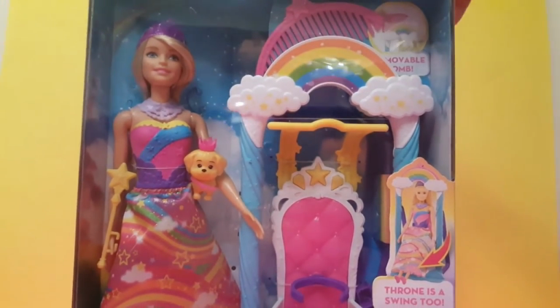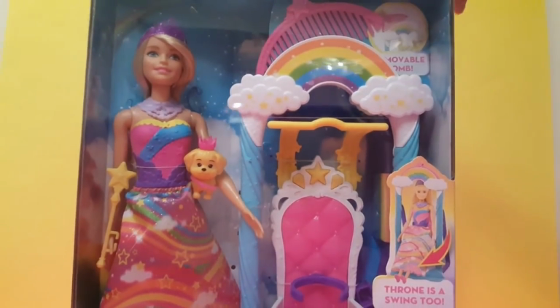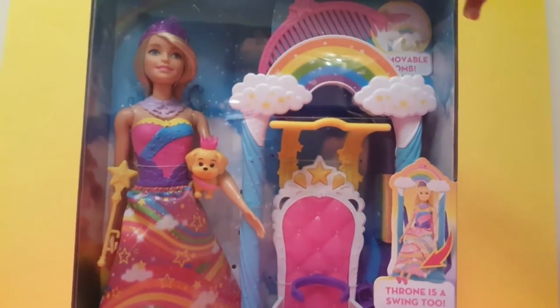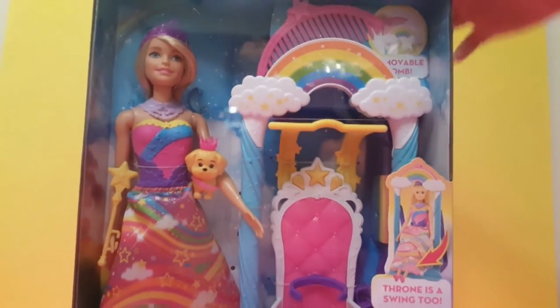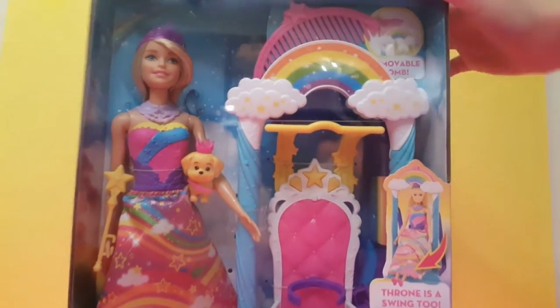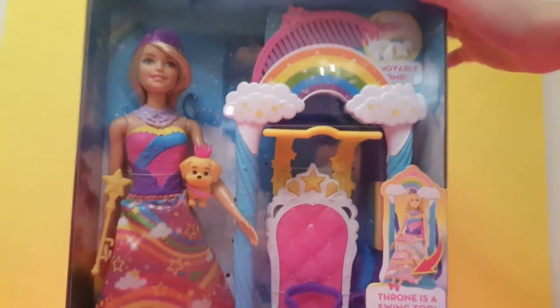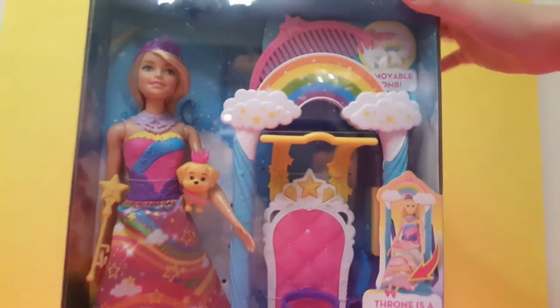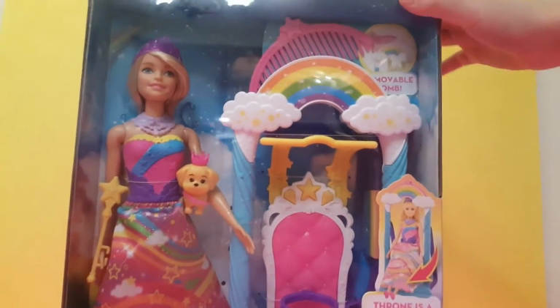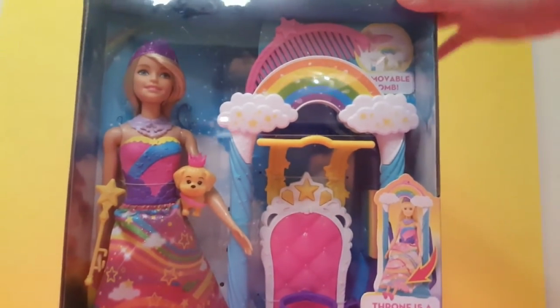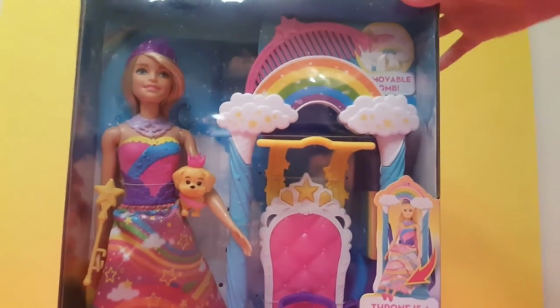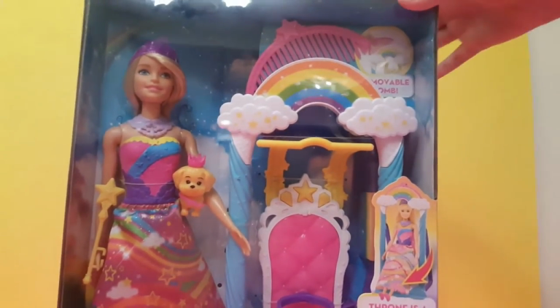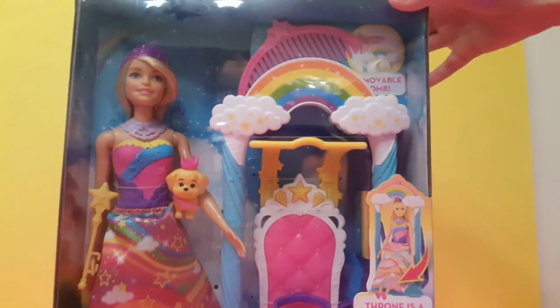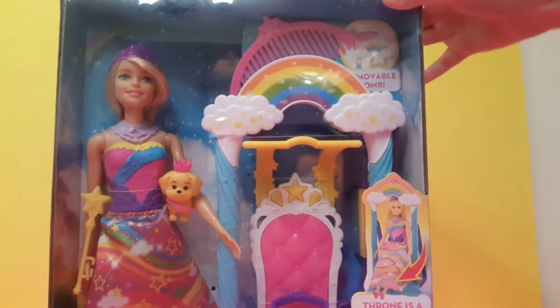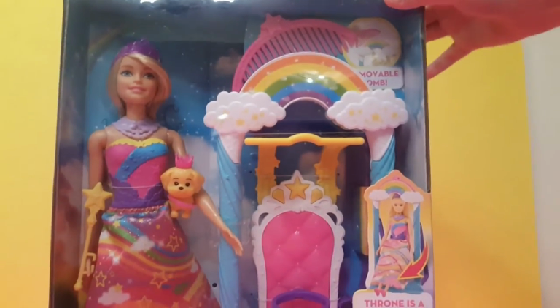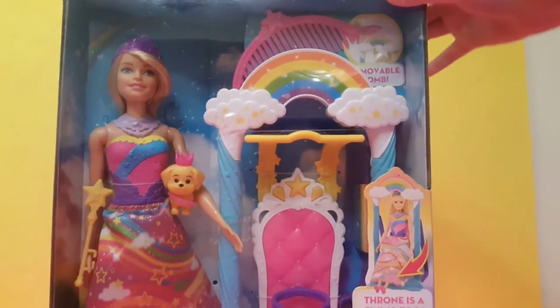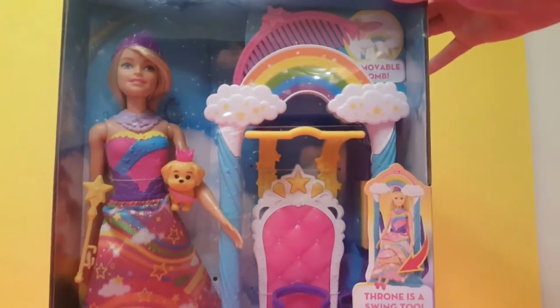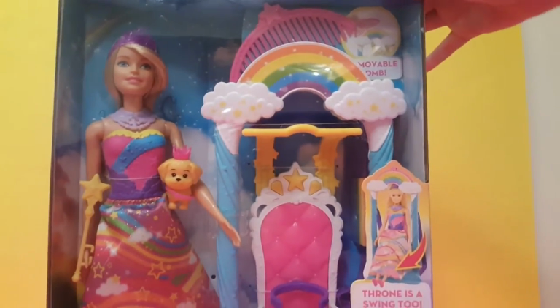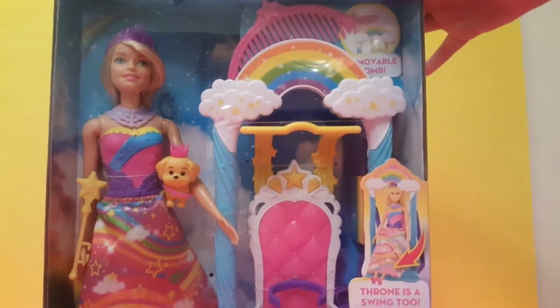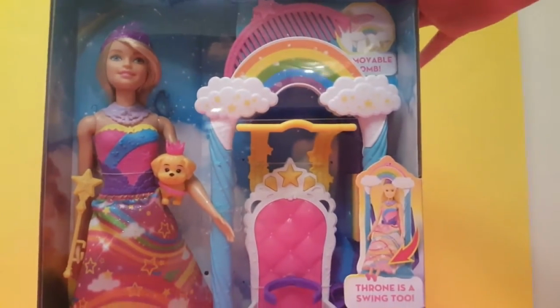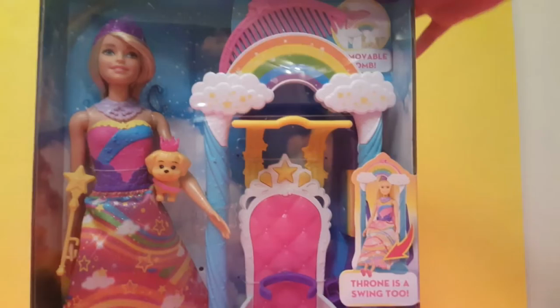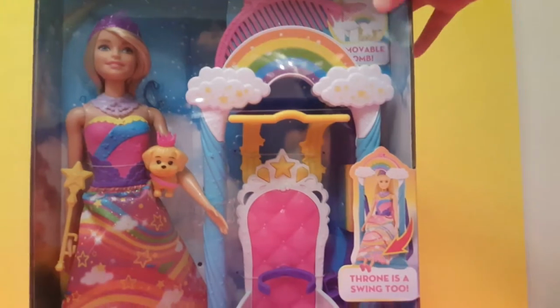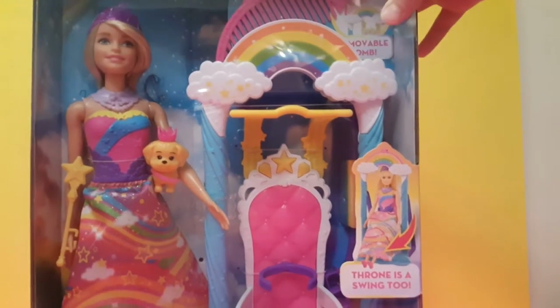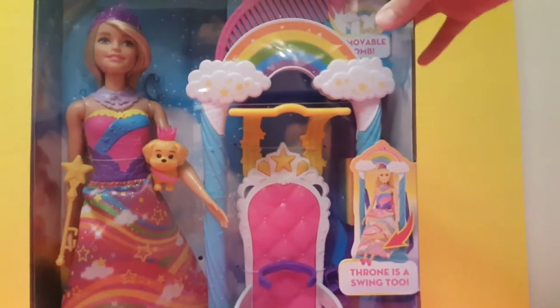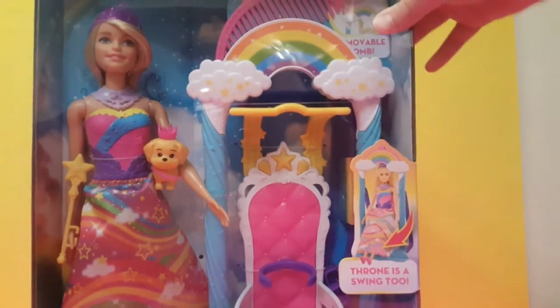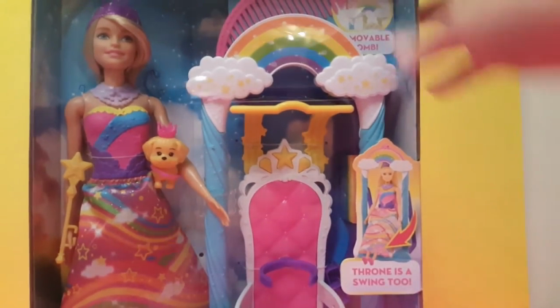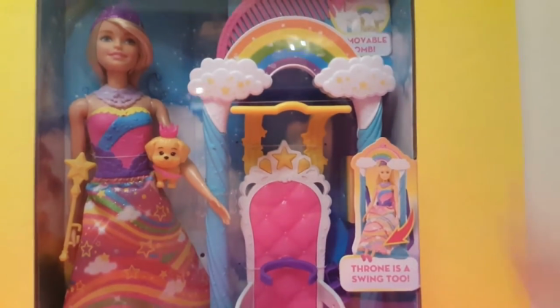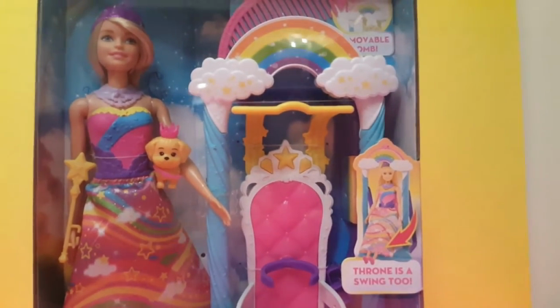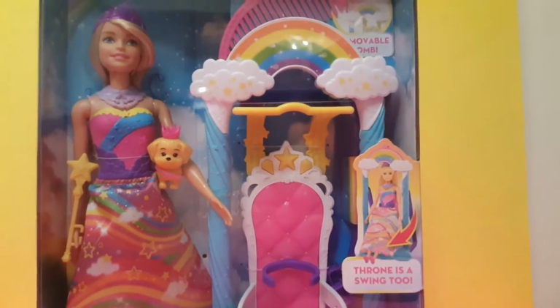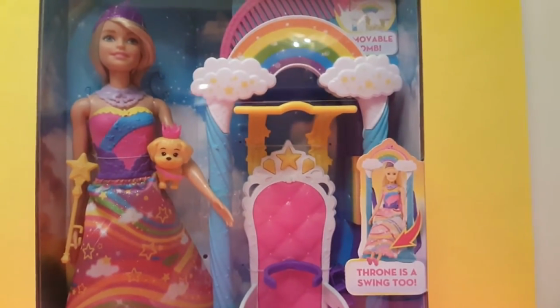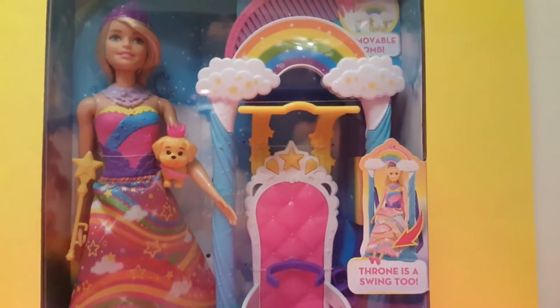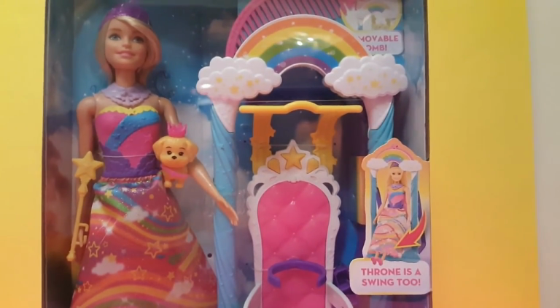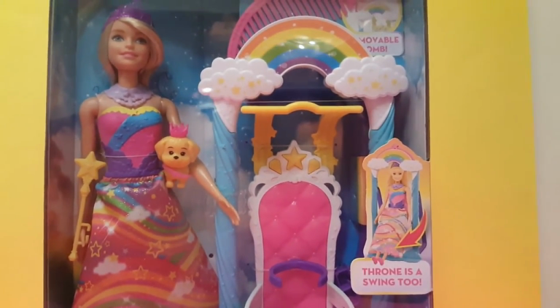I probably want to get this open, but let's go to the details first.